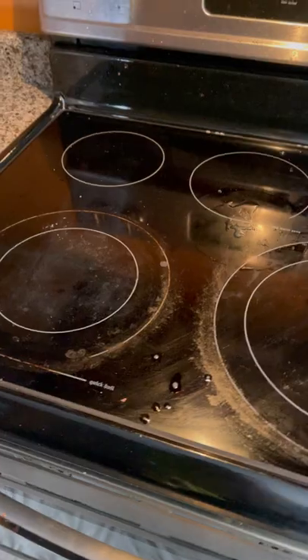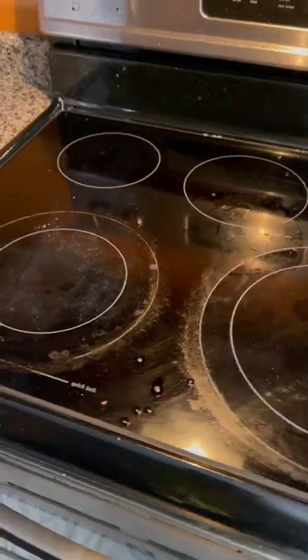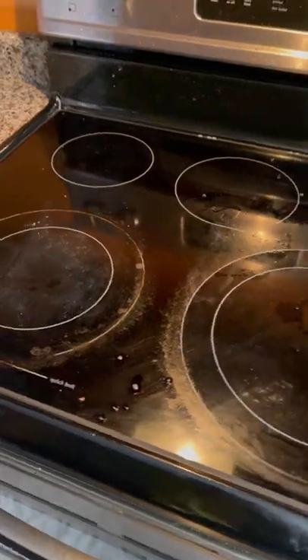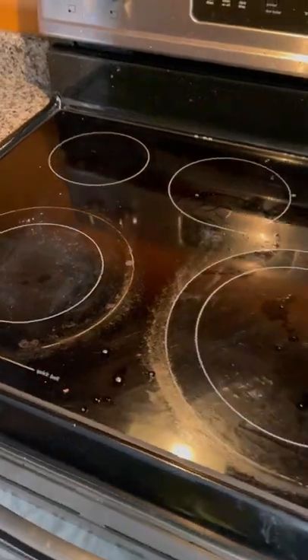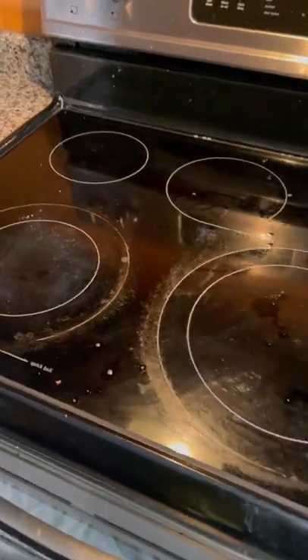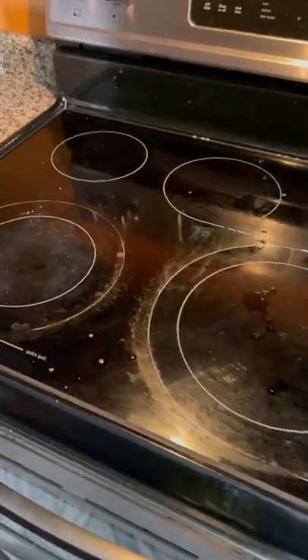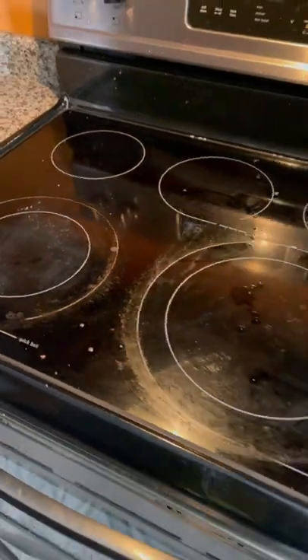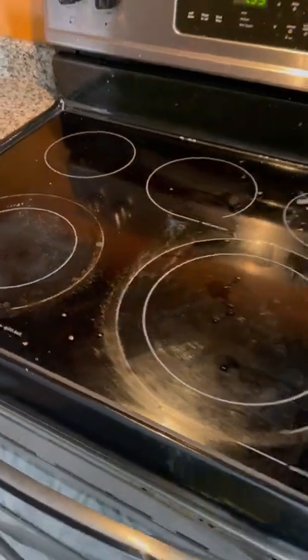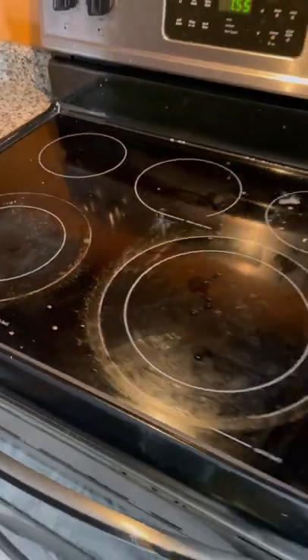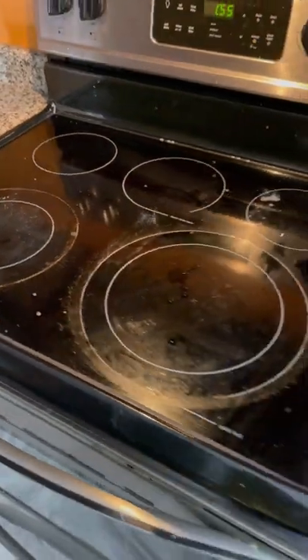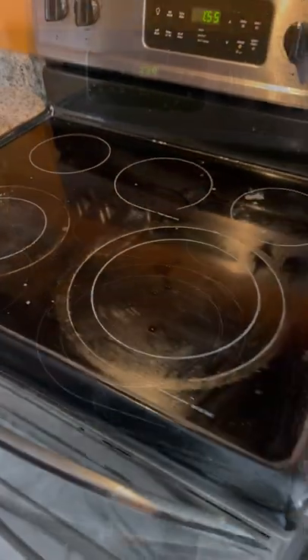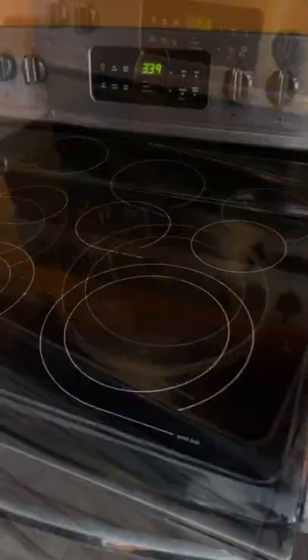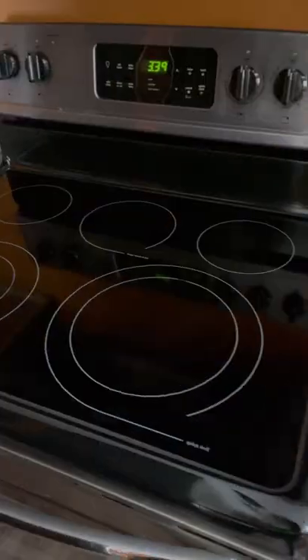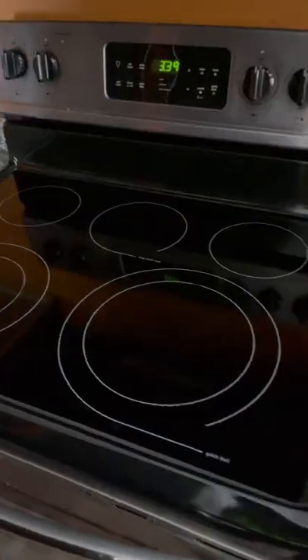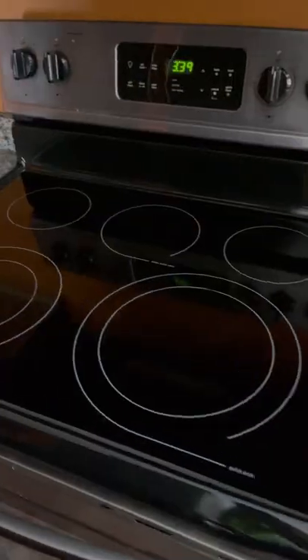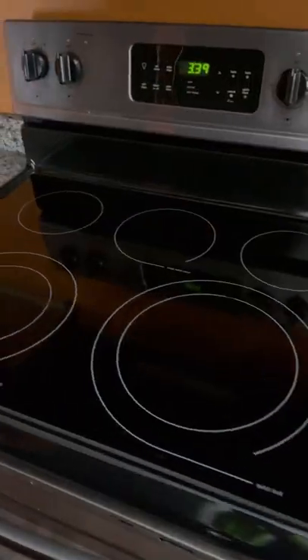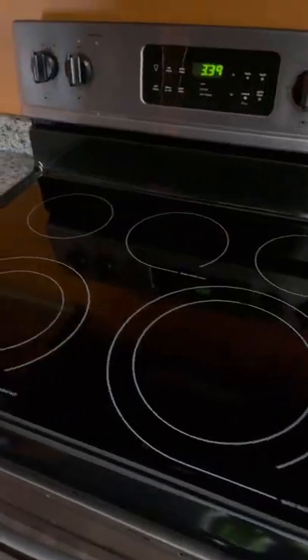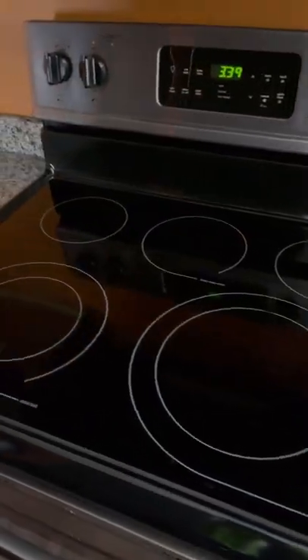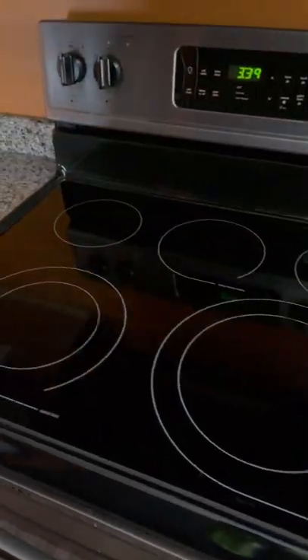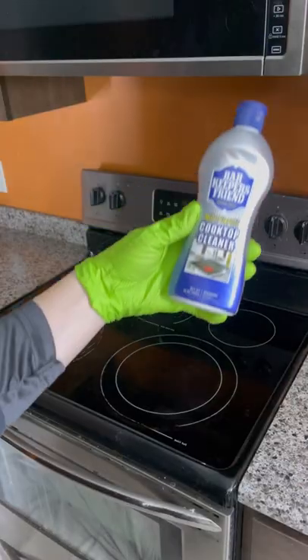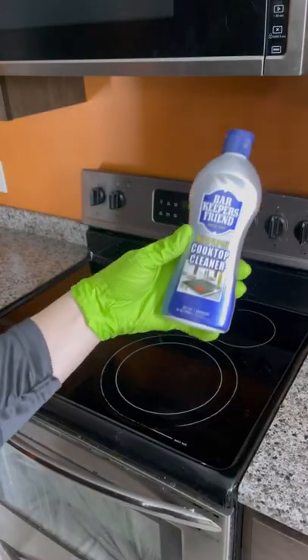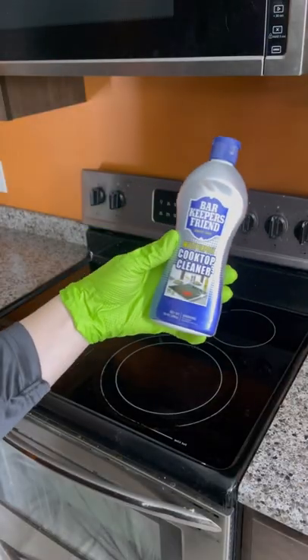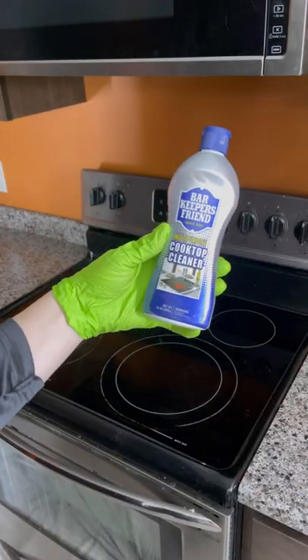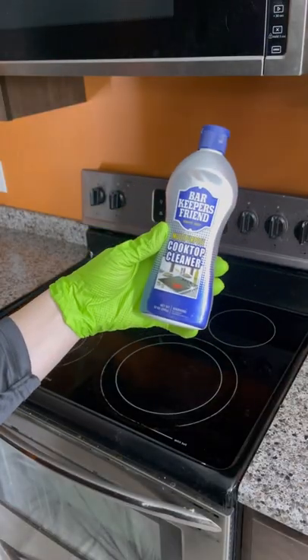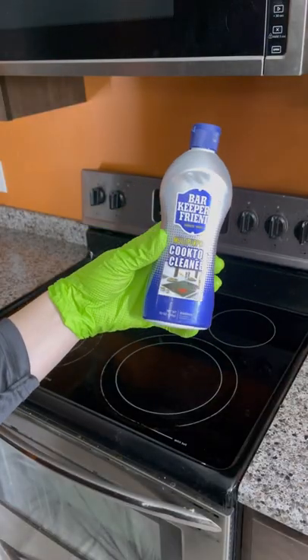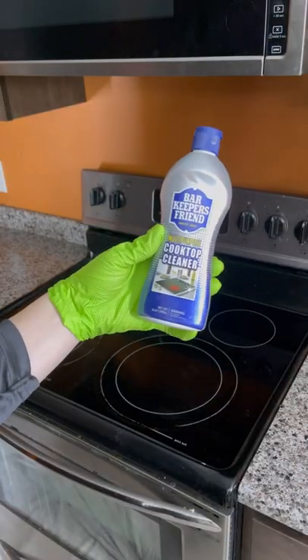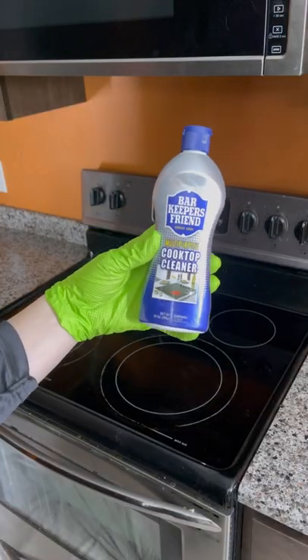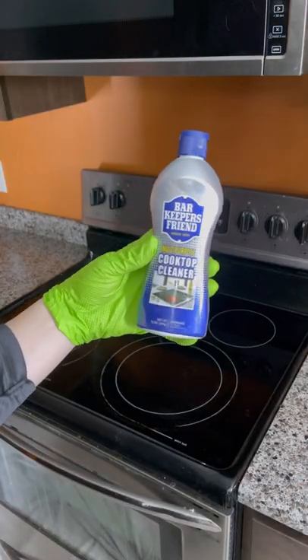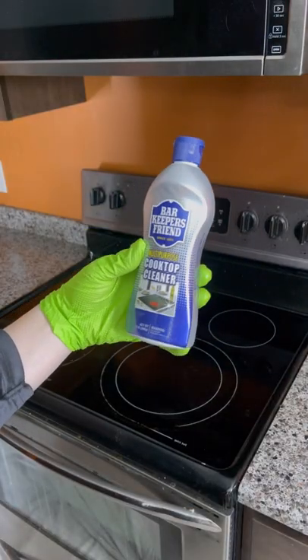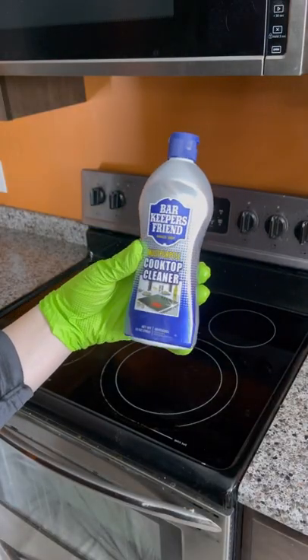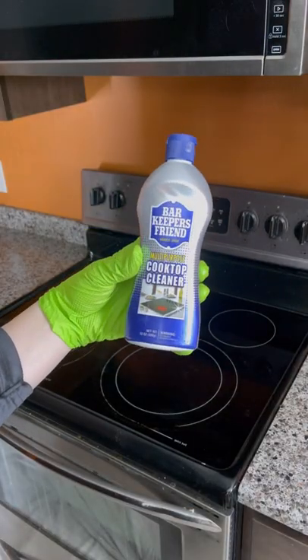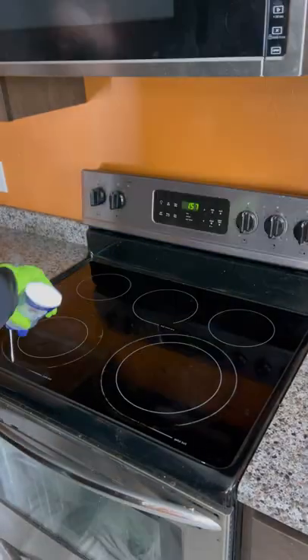Check out this before and after. Here's how you can clean up your cooktop using Bar Keeper's Friend Cooktop Cleaner.